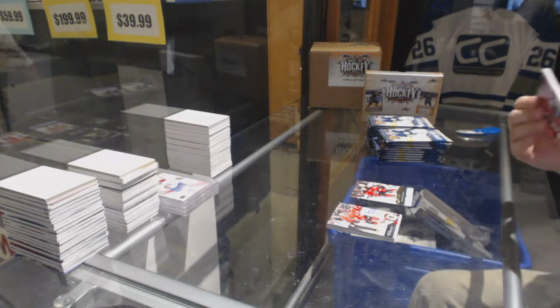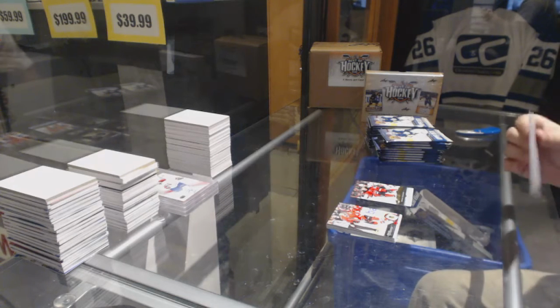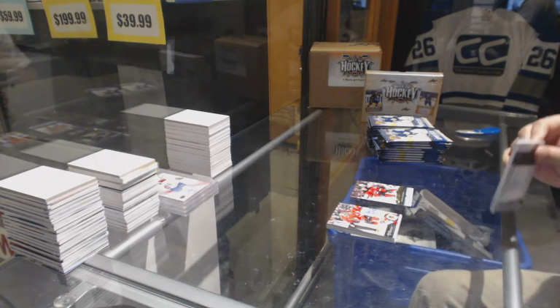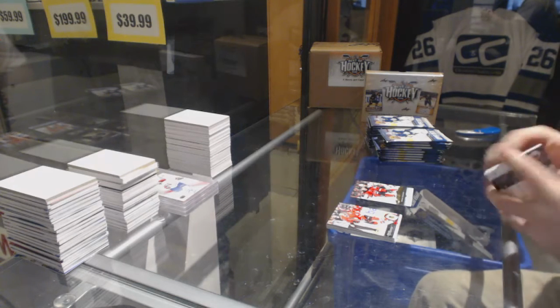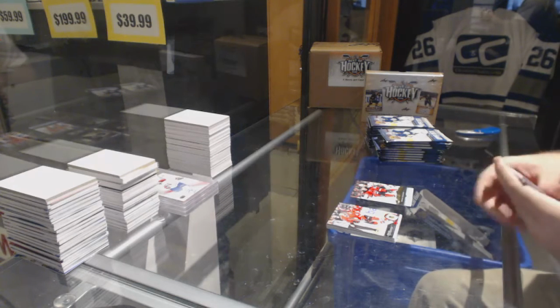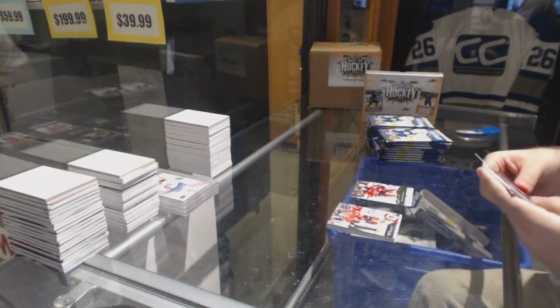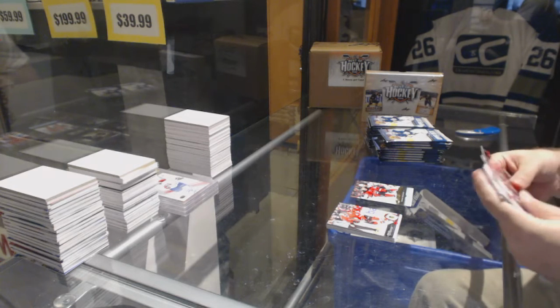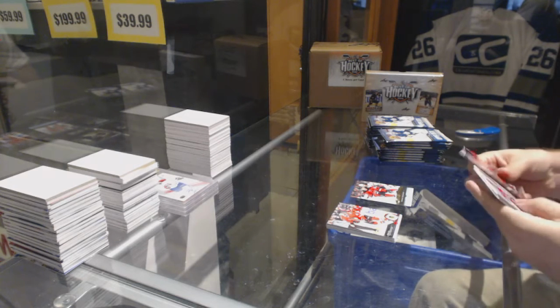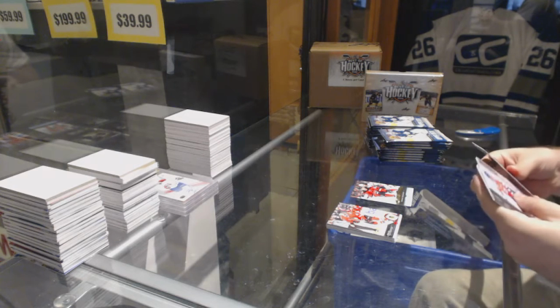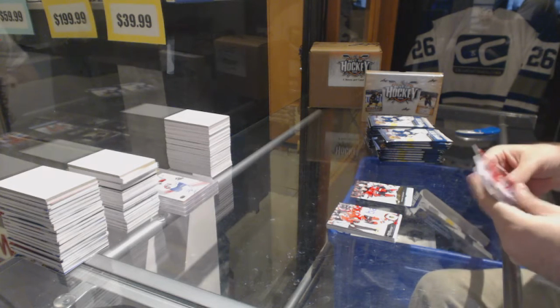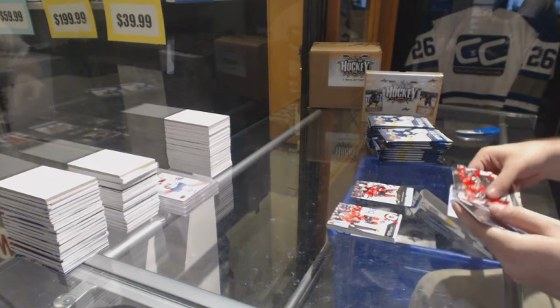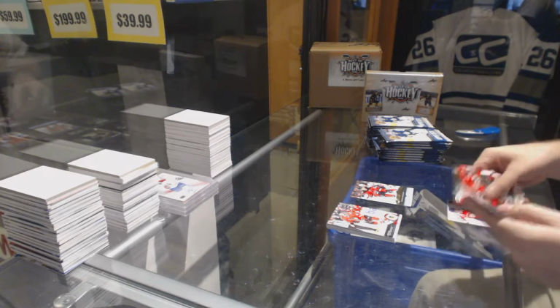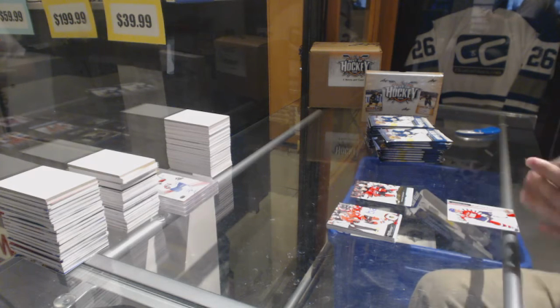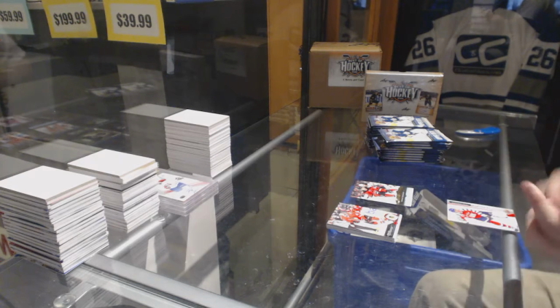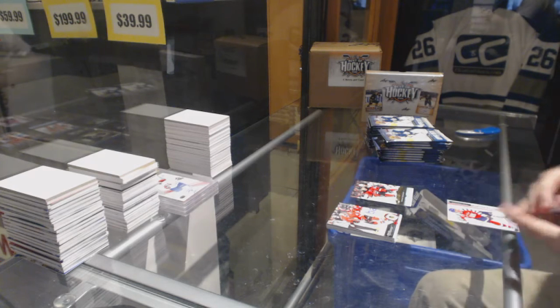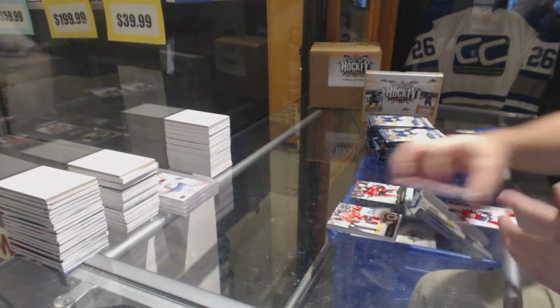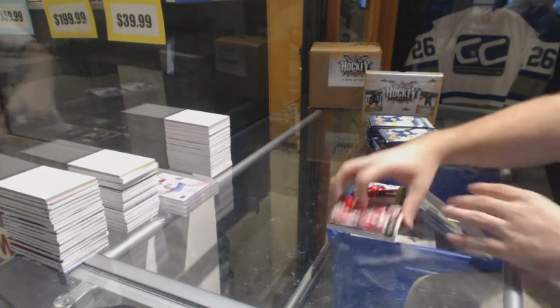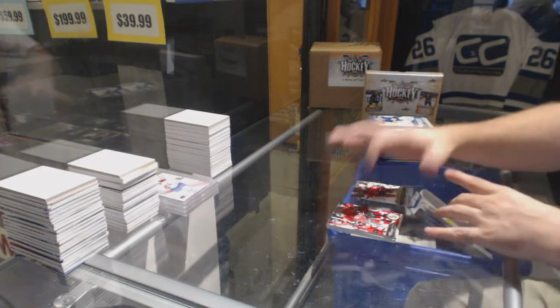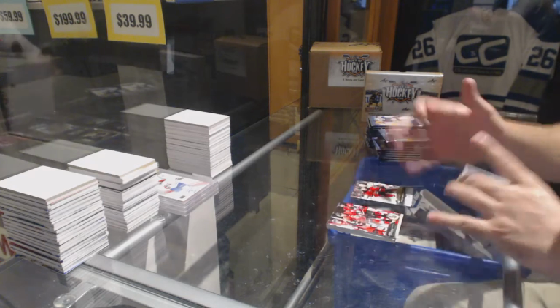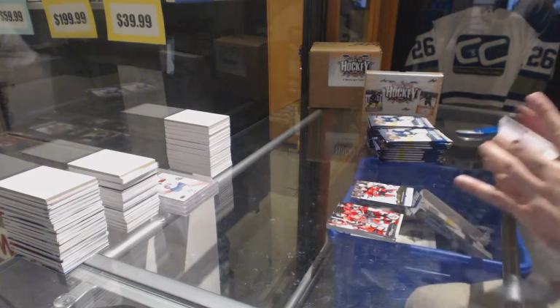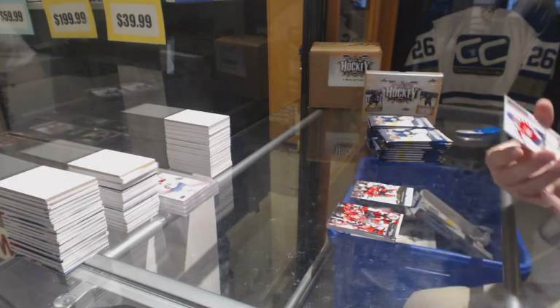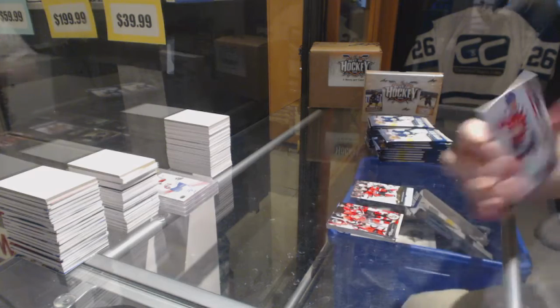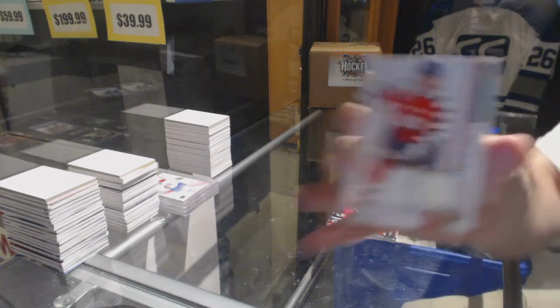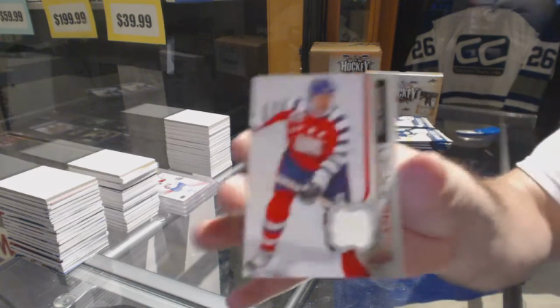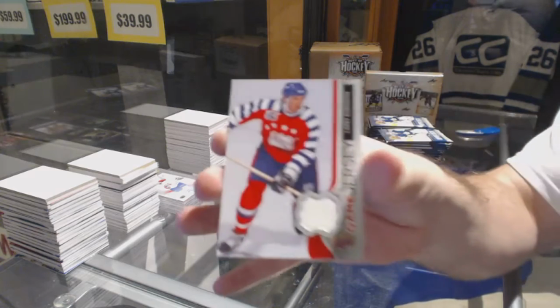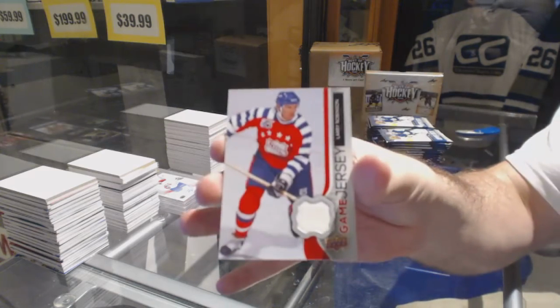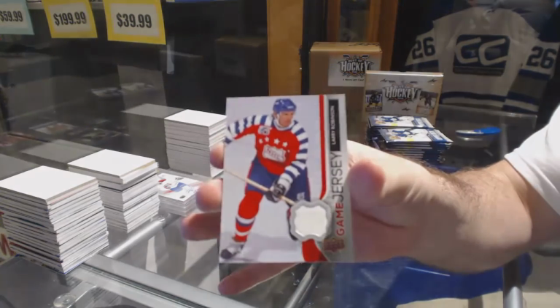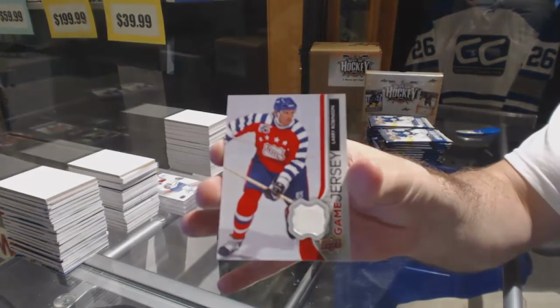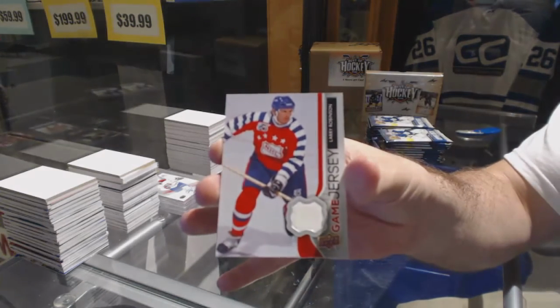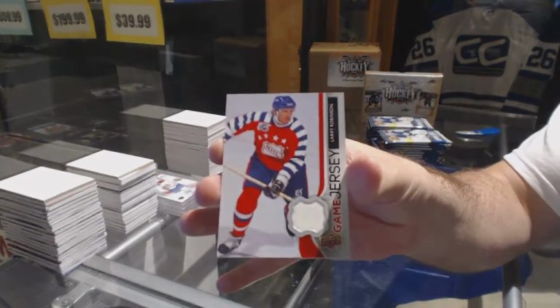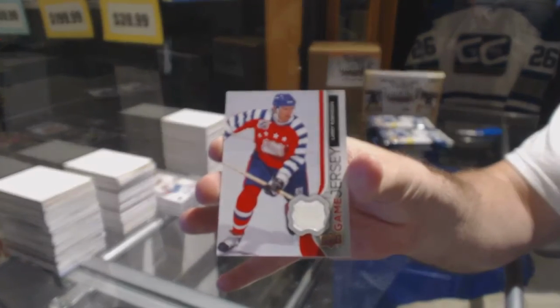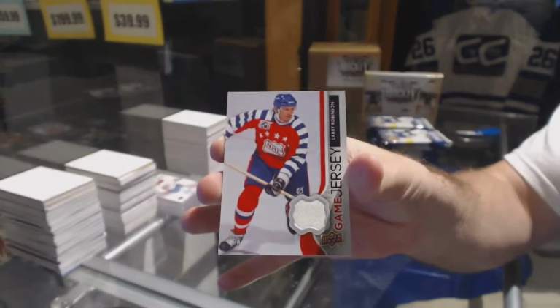Okie-dokie, we've got a Game-Used Jersey card of Larry Robinson.